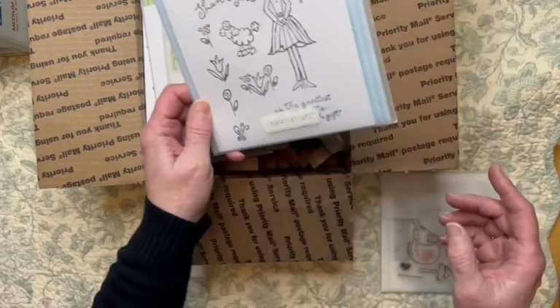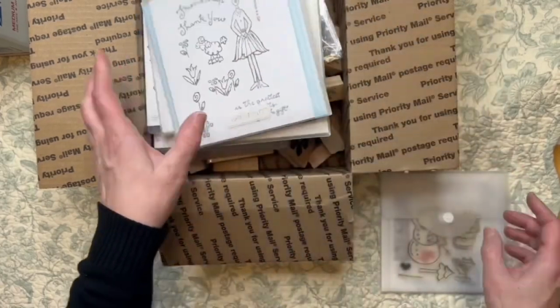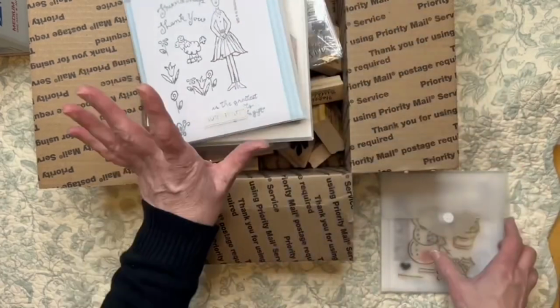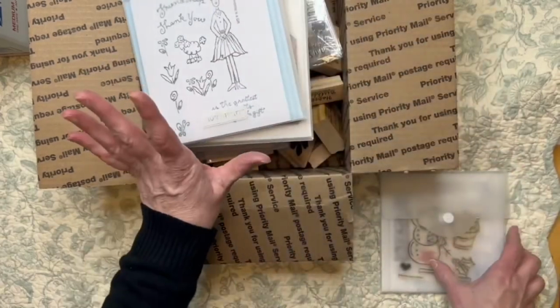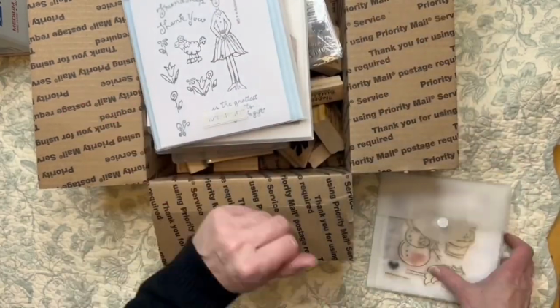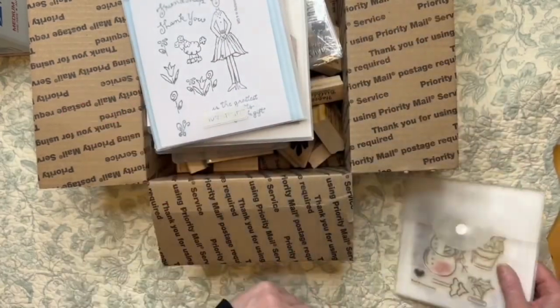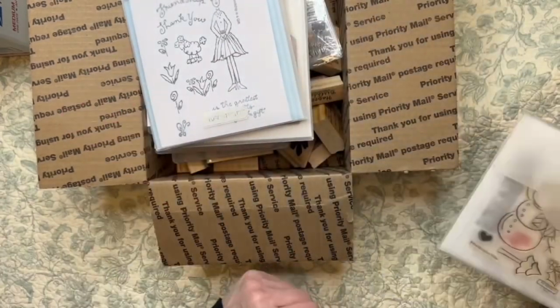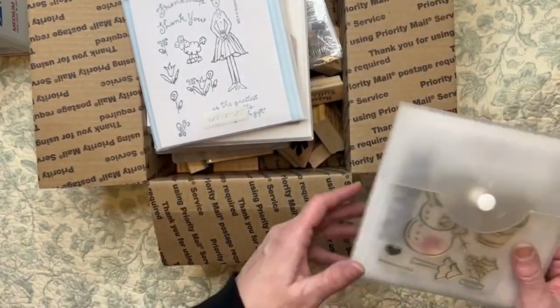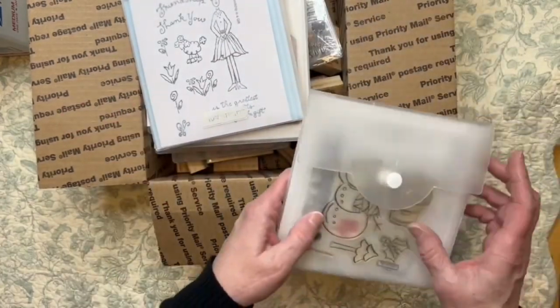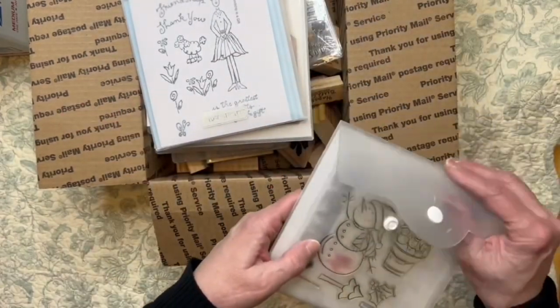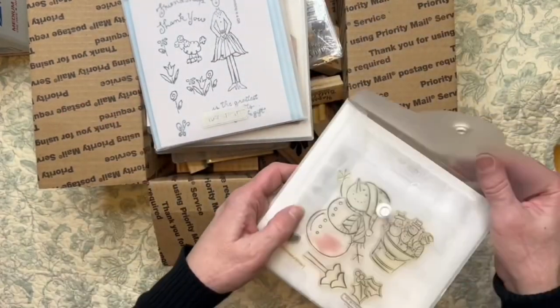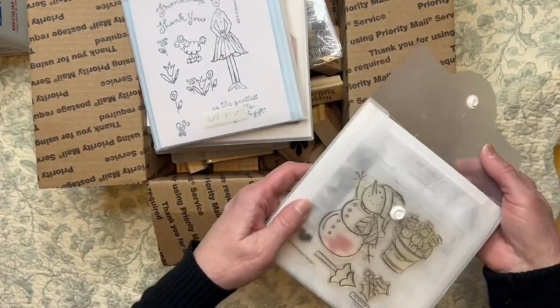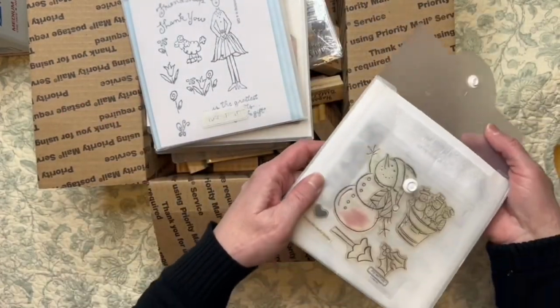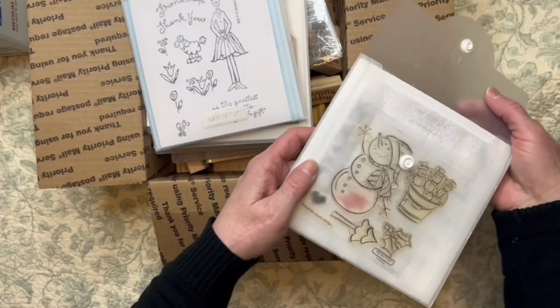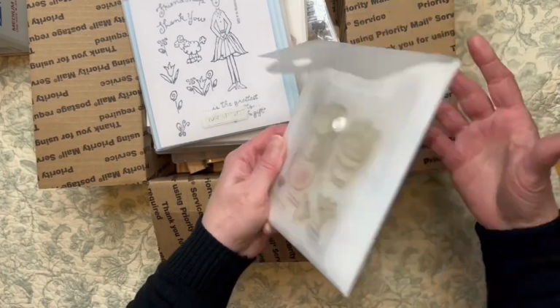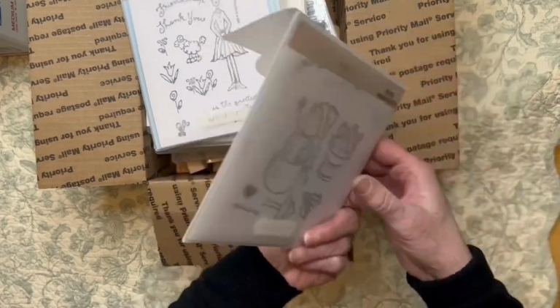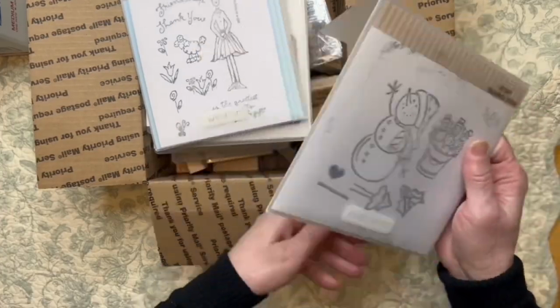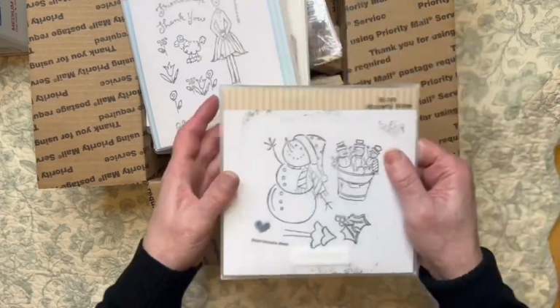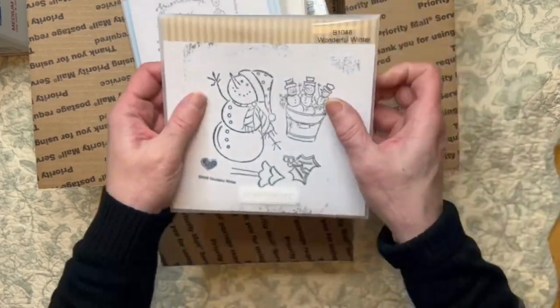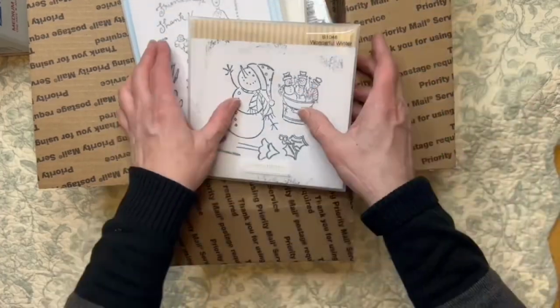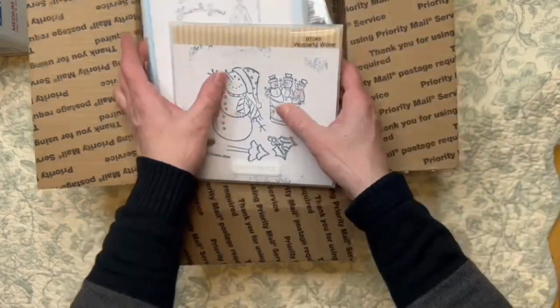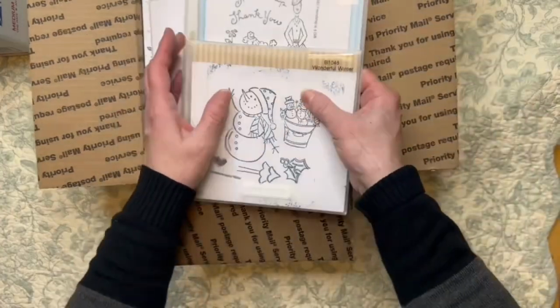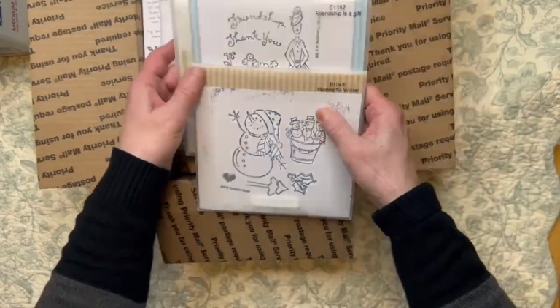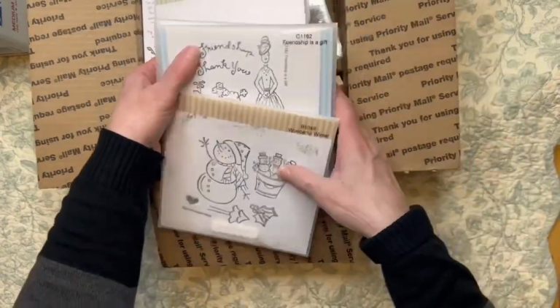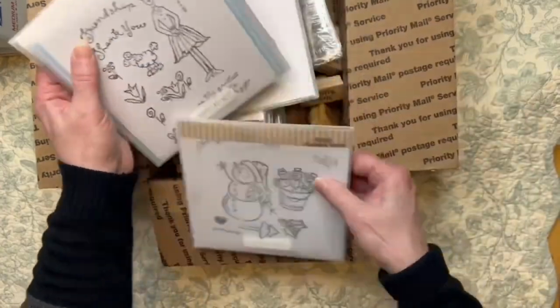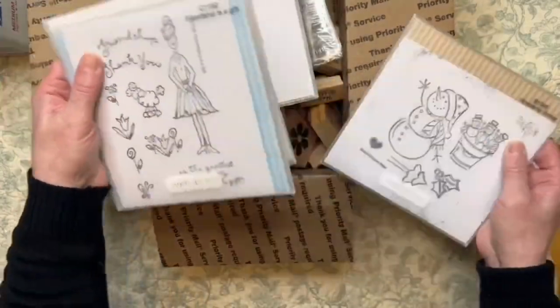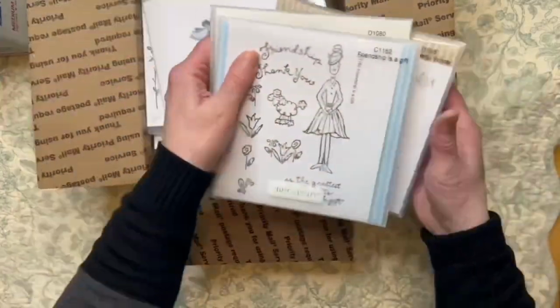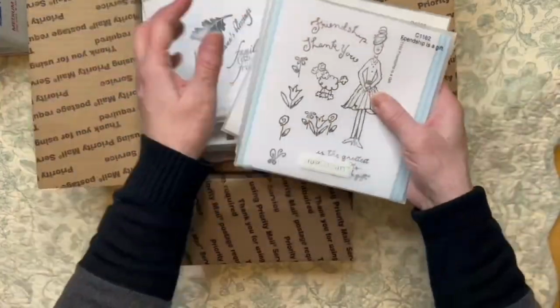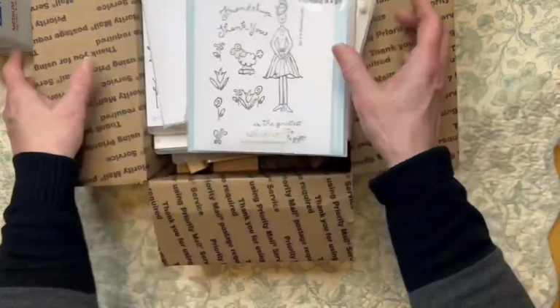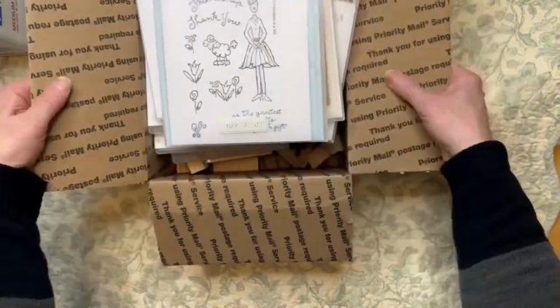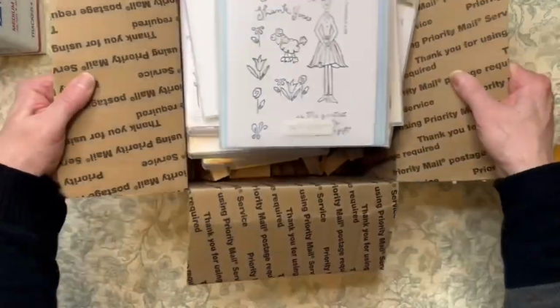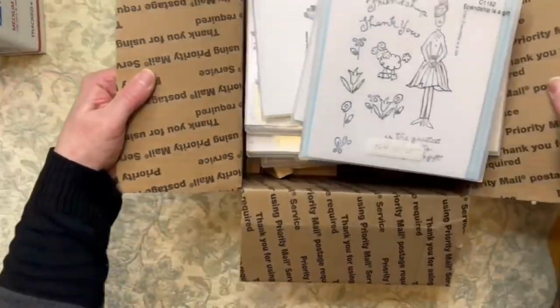Everything is used. Everything is very pre-loved, pre-owned. So there we go — we have this one. So this is Box B.